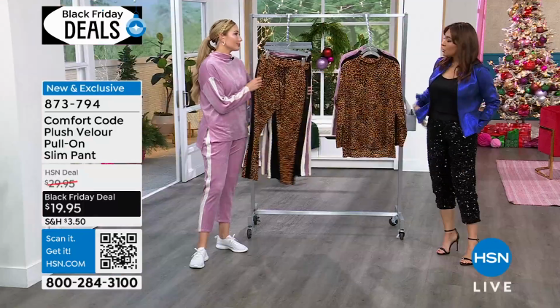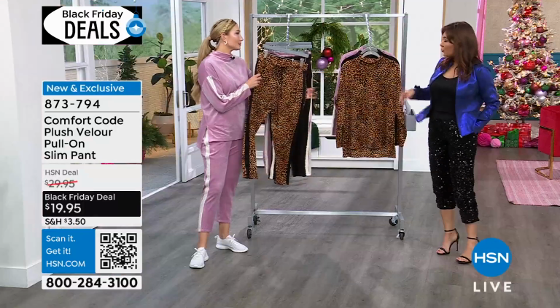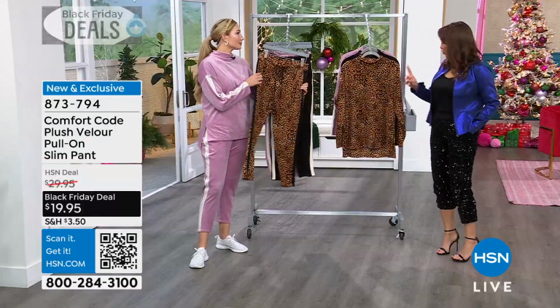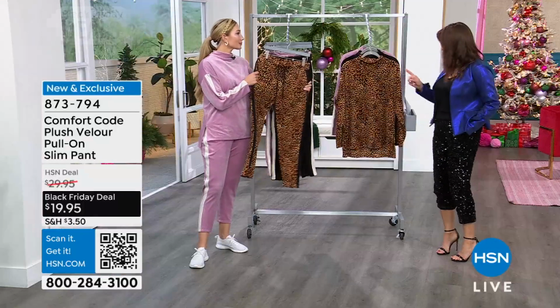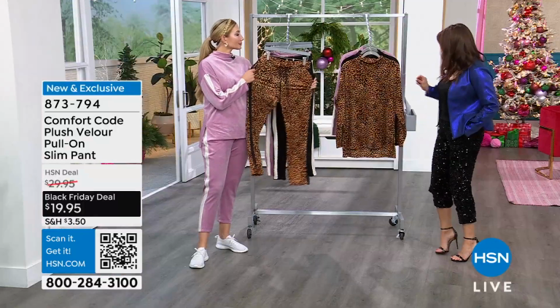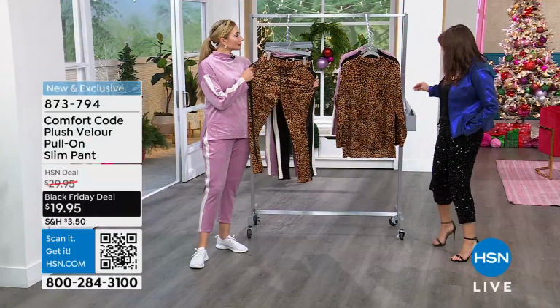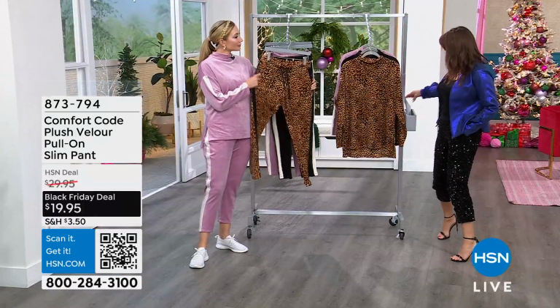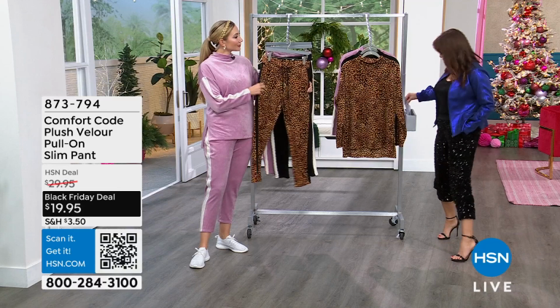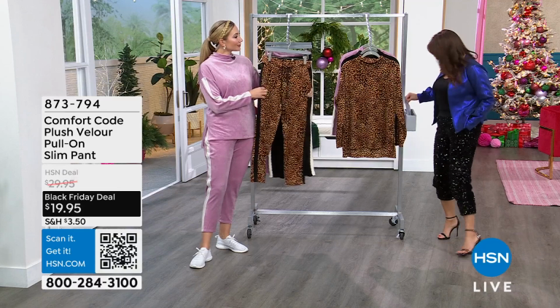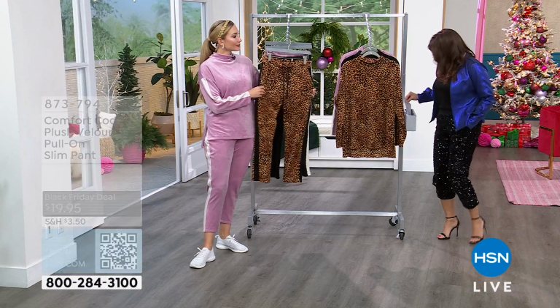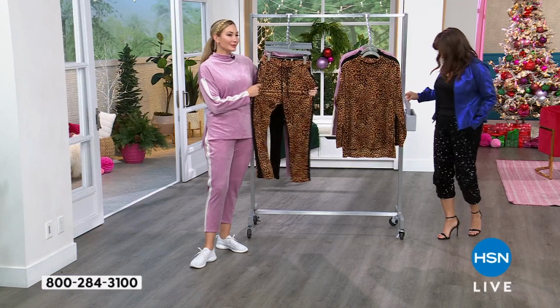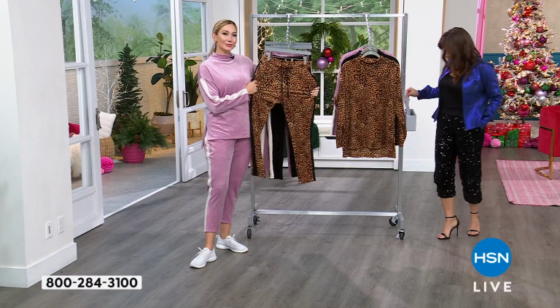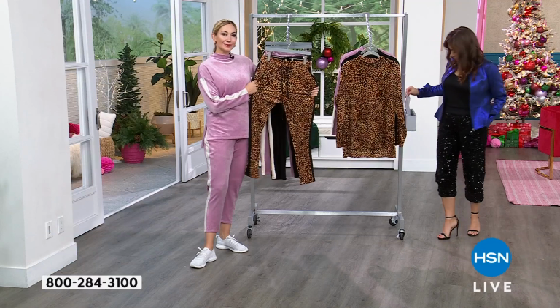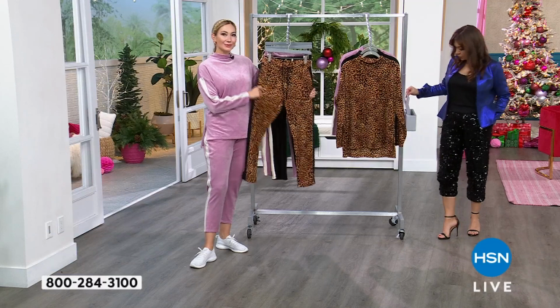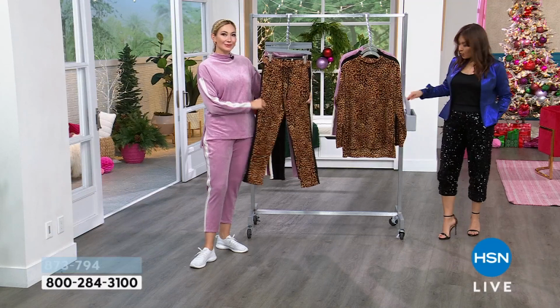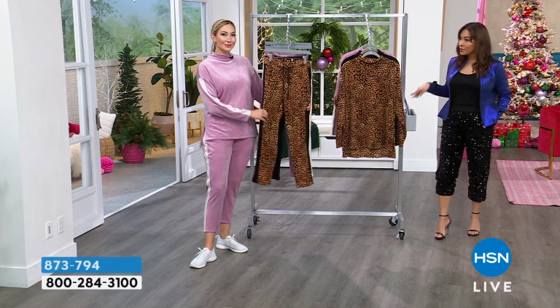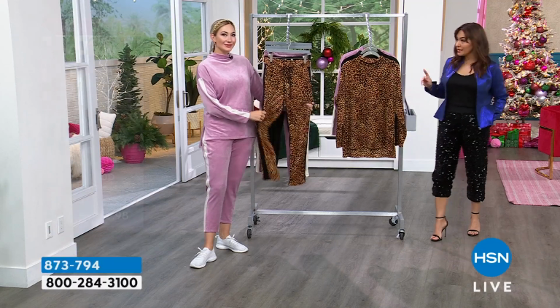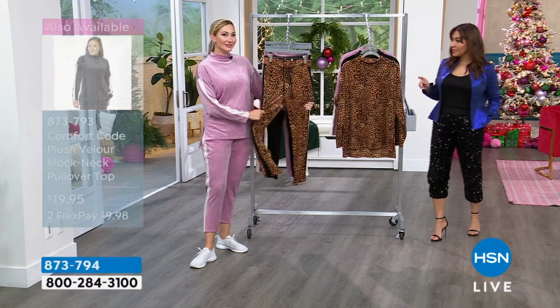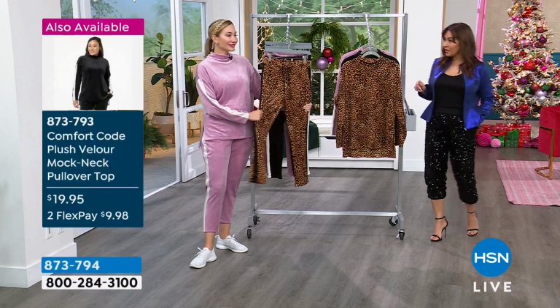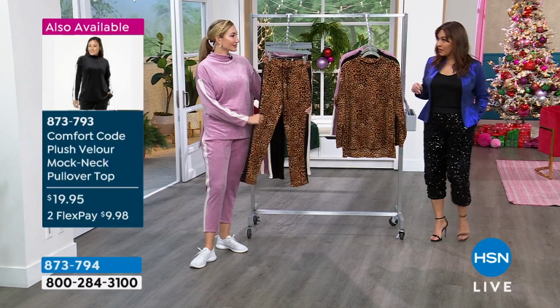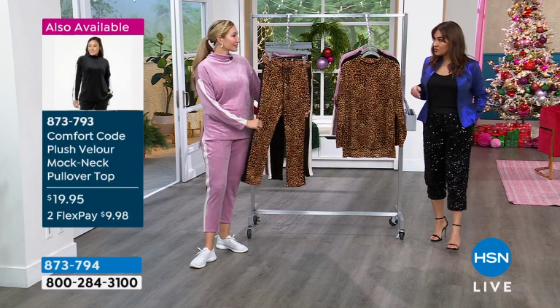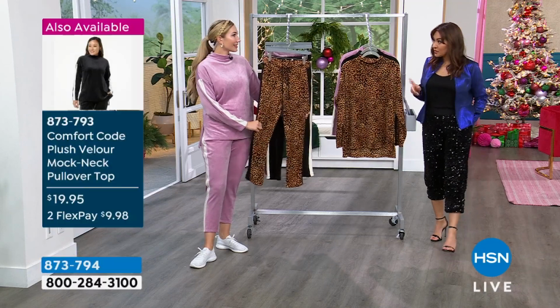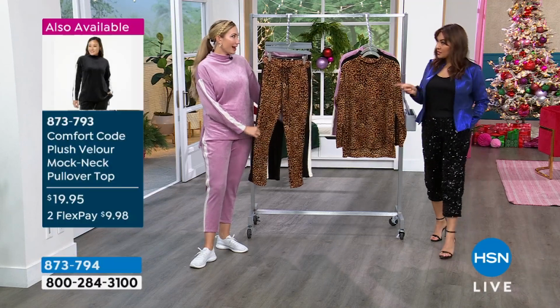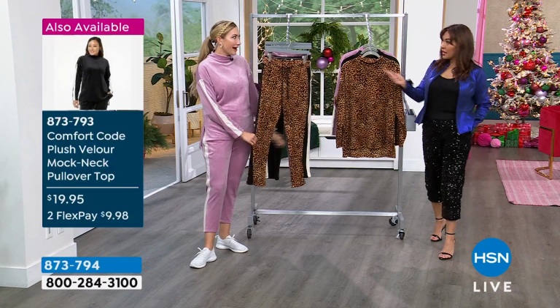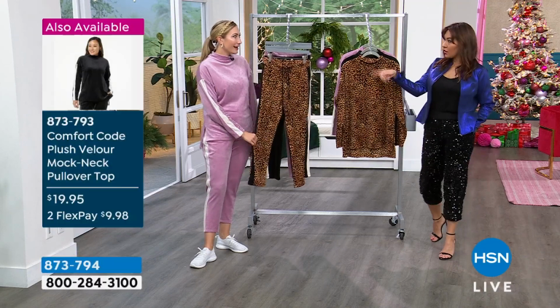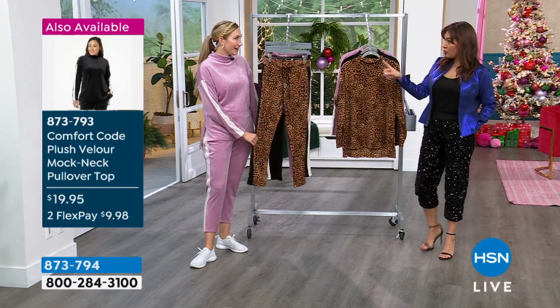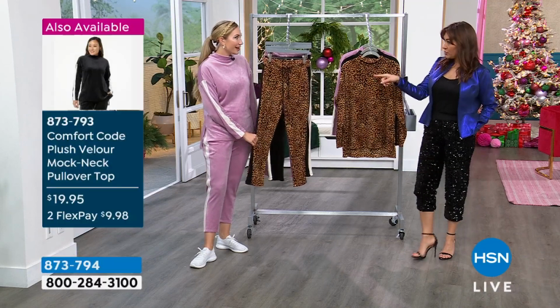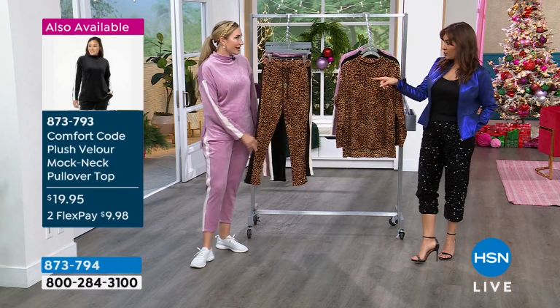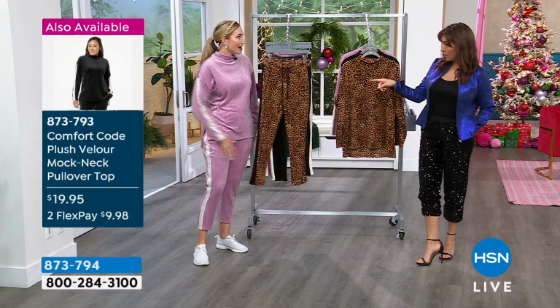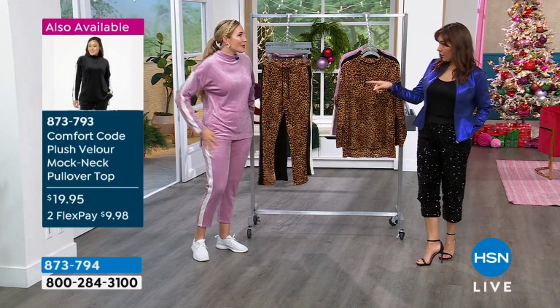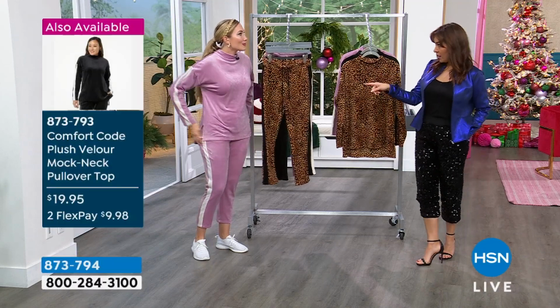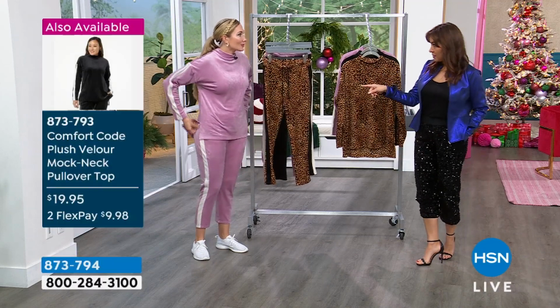They're both $19.95, so this entire outfit is 40 bucks.